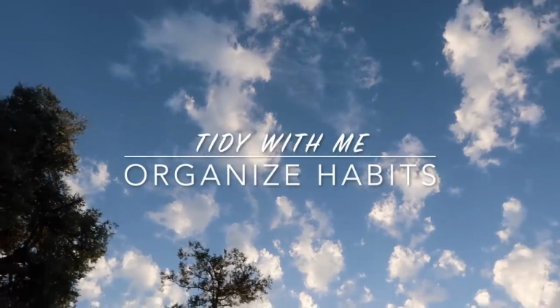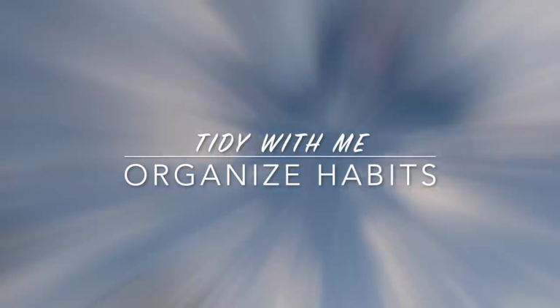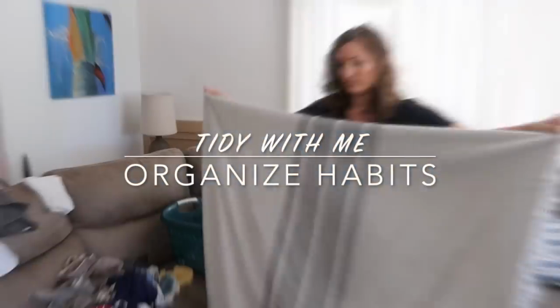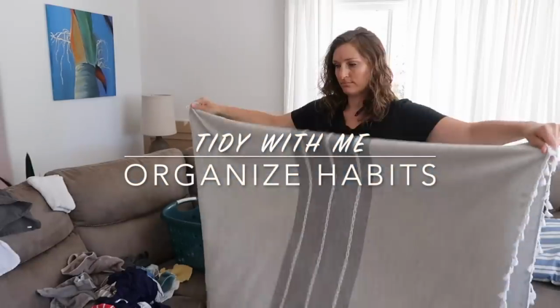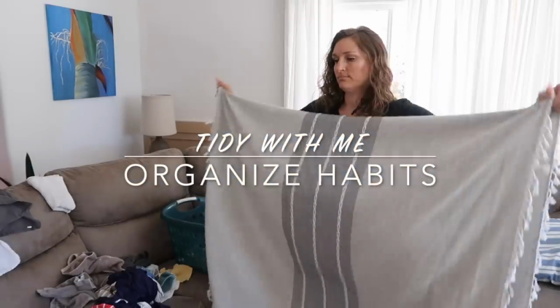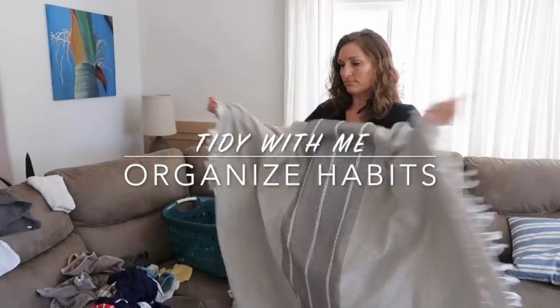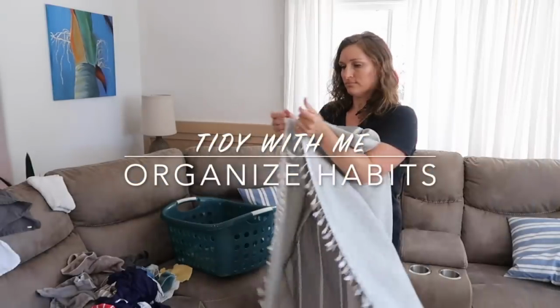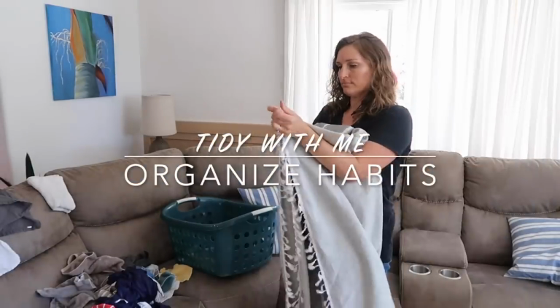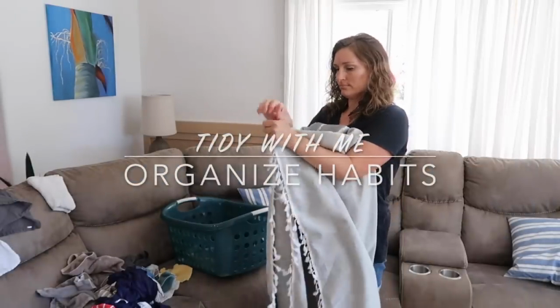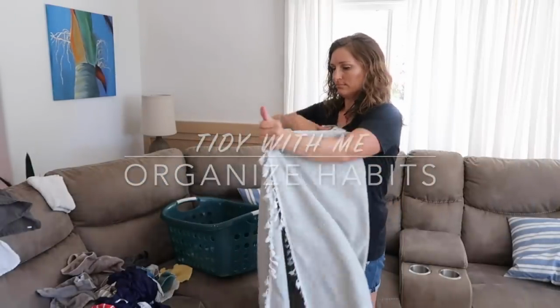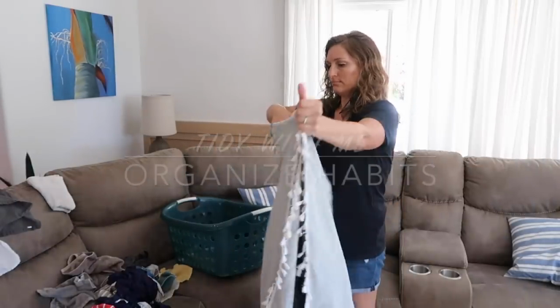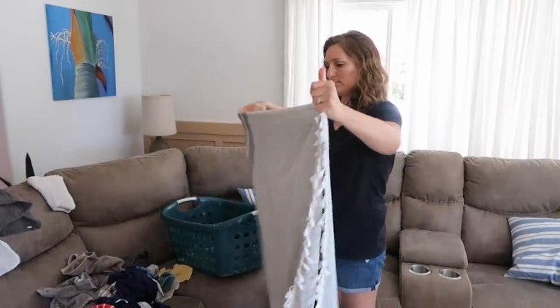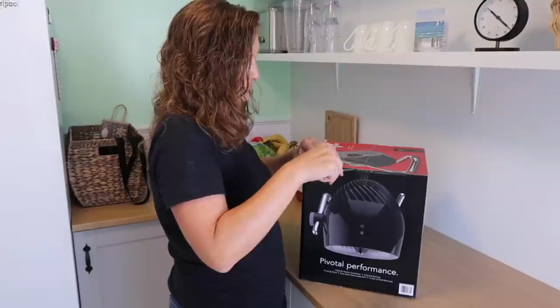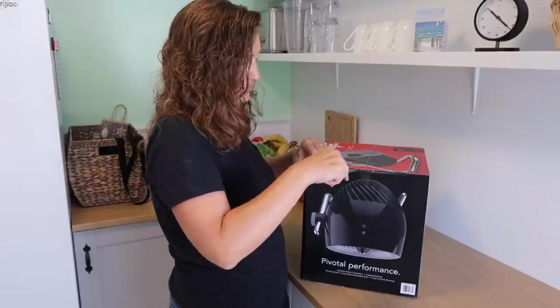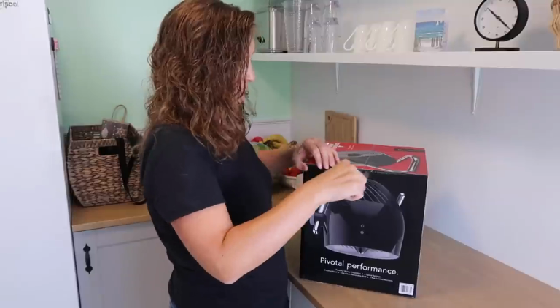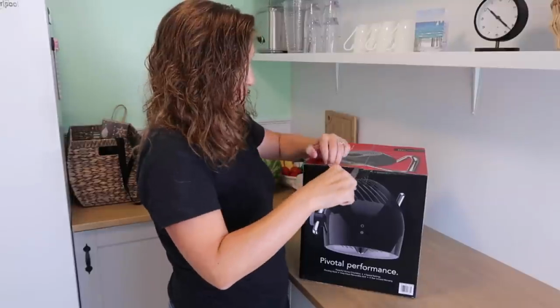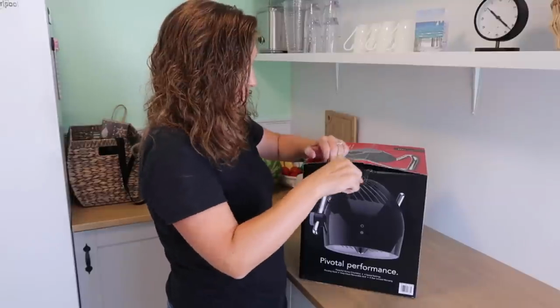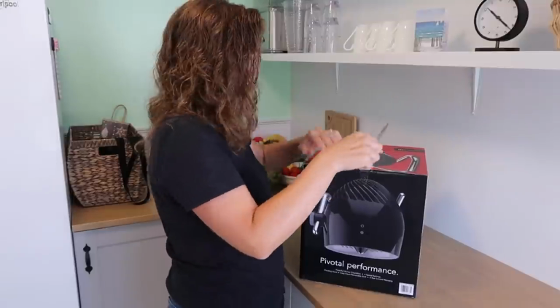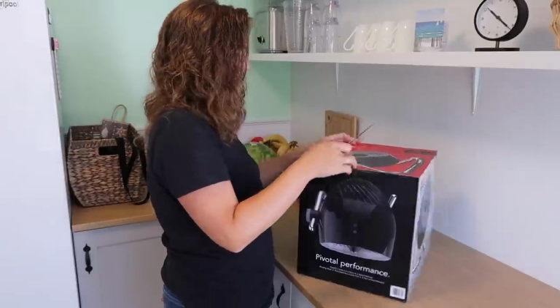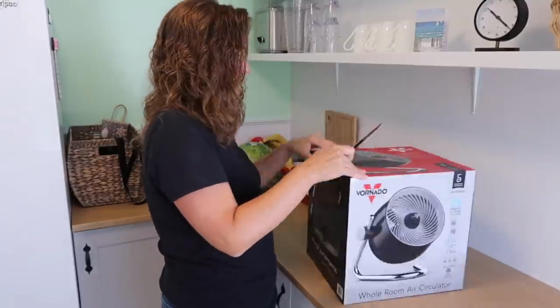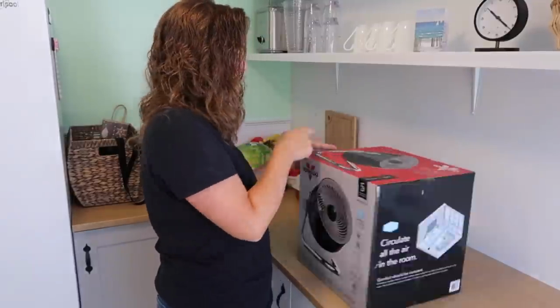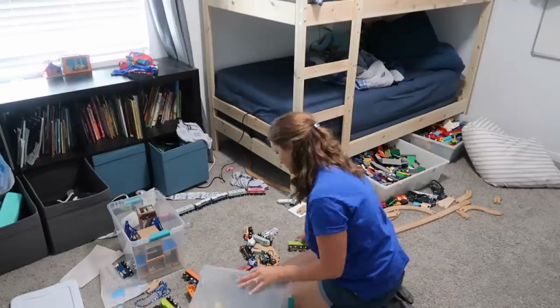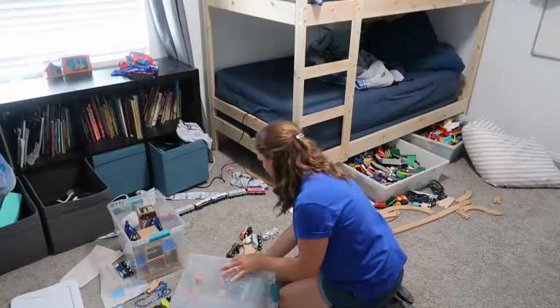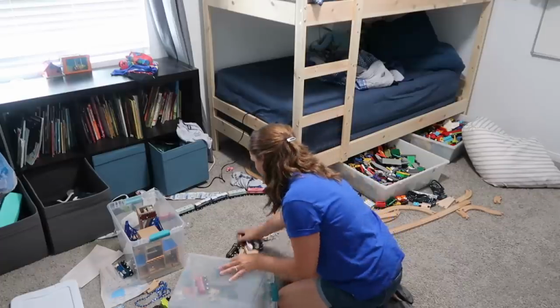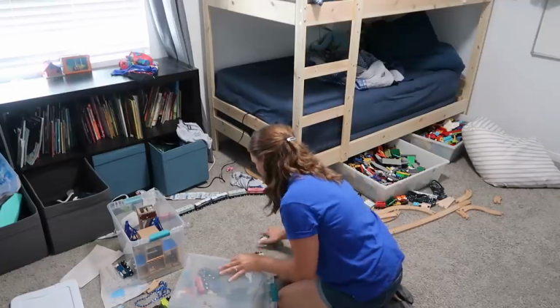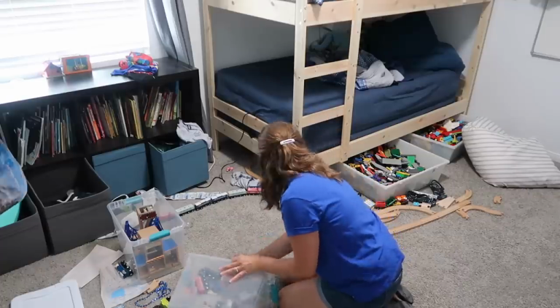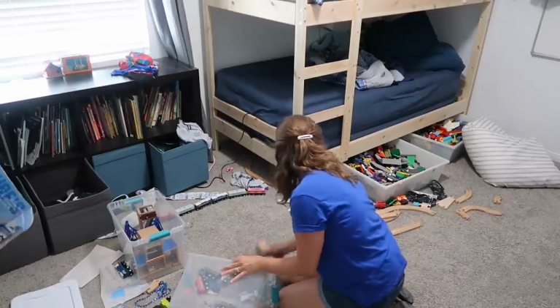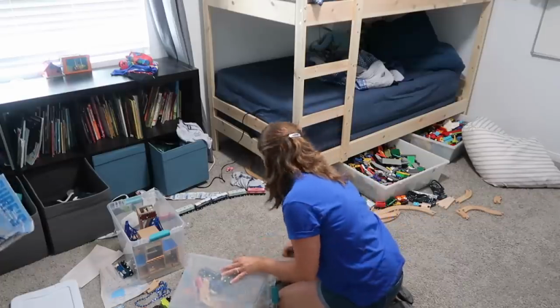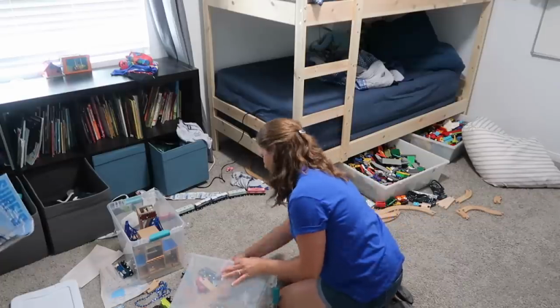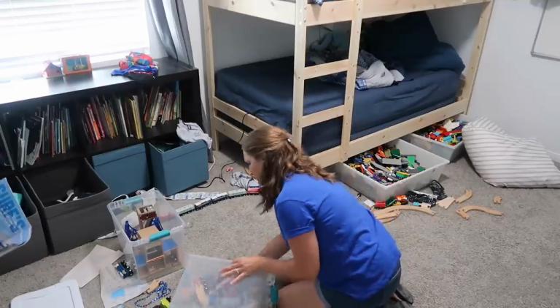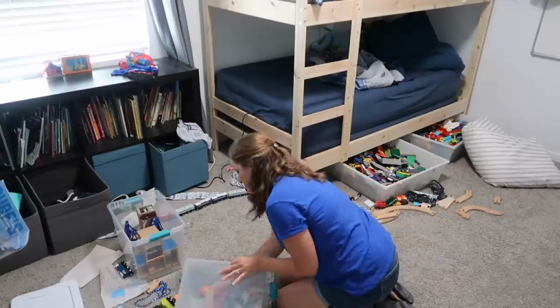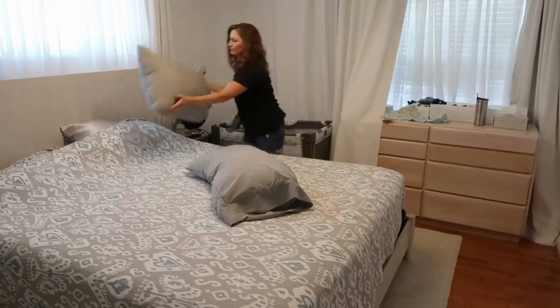Today I'm sharing how to create an organized home and the tidy habits that I use every week.